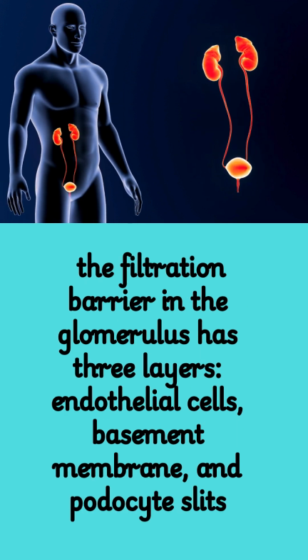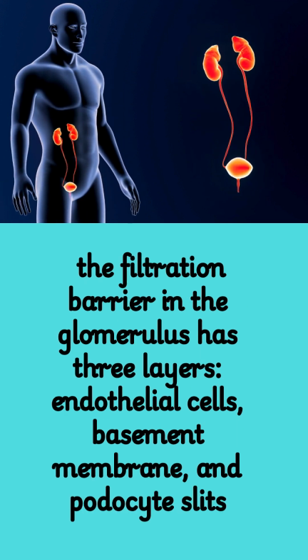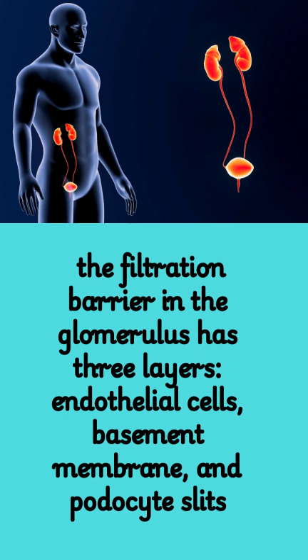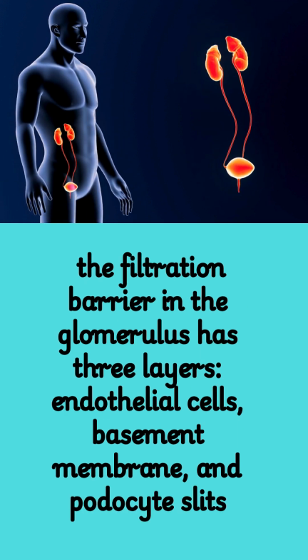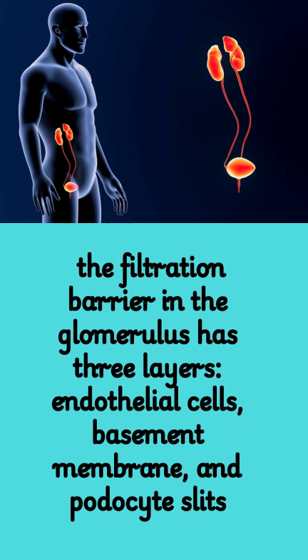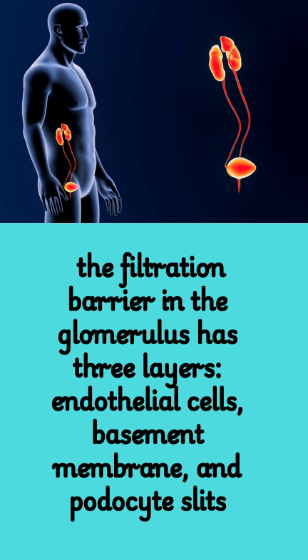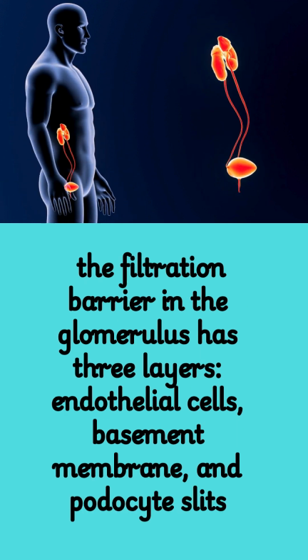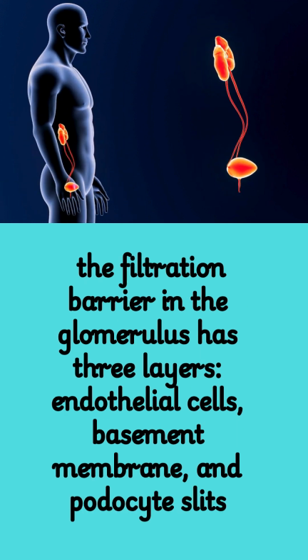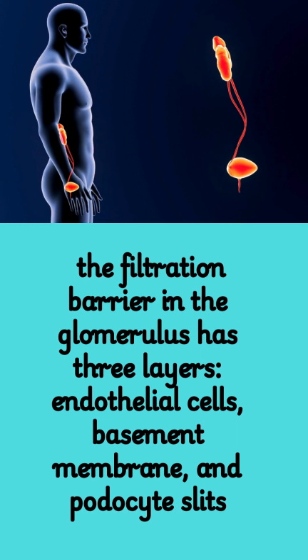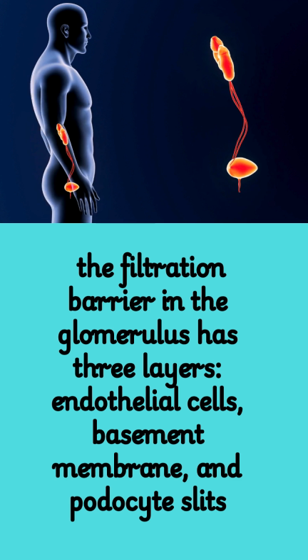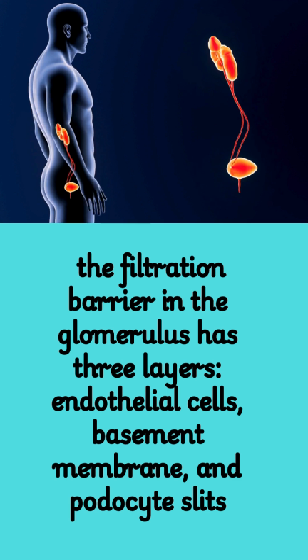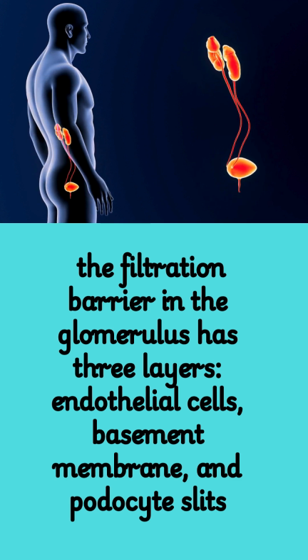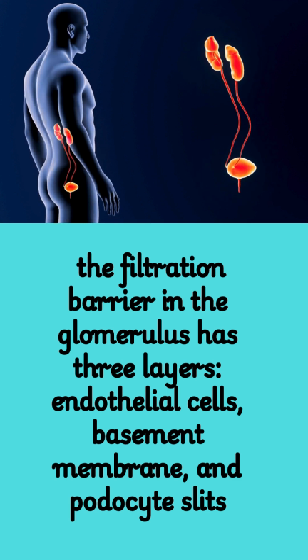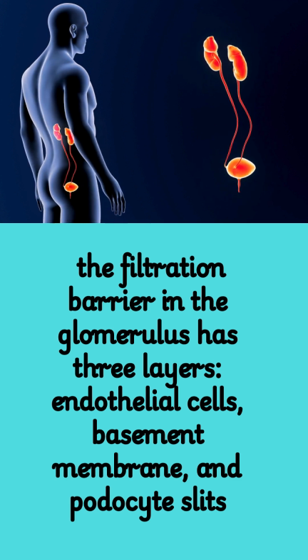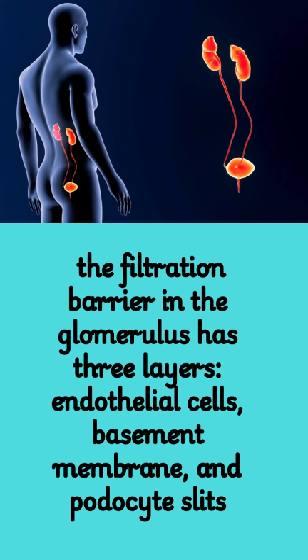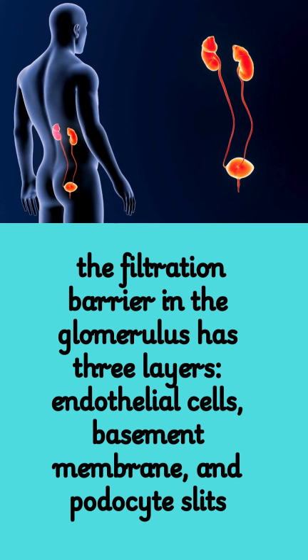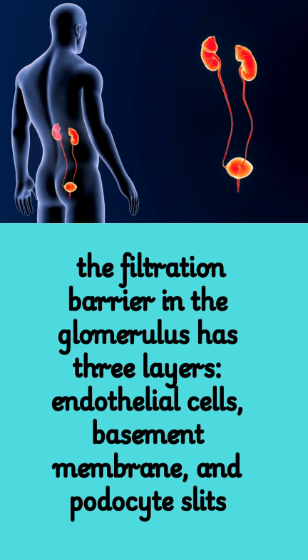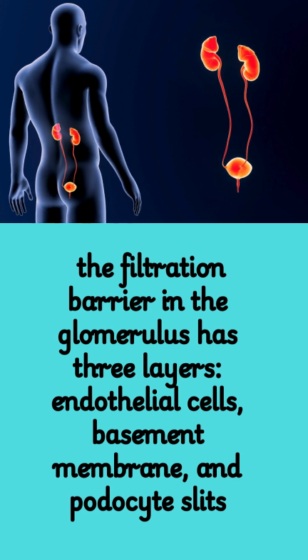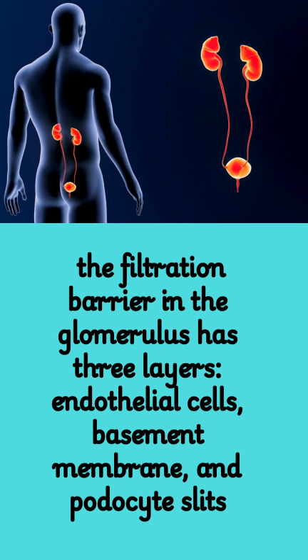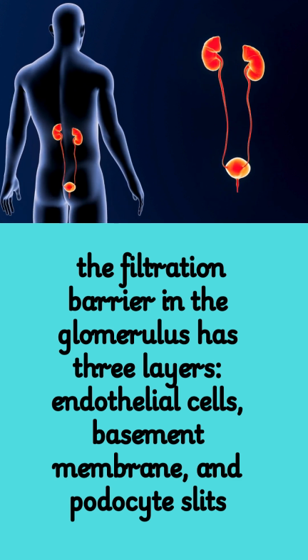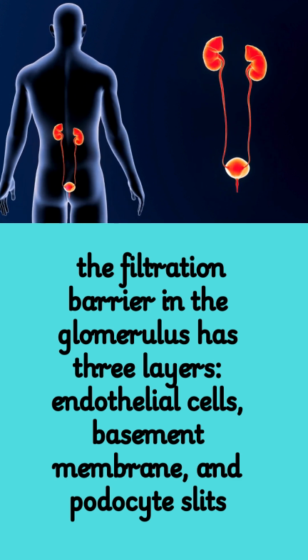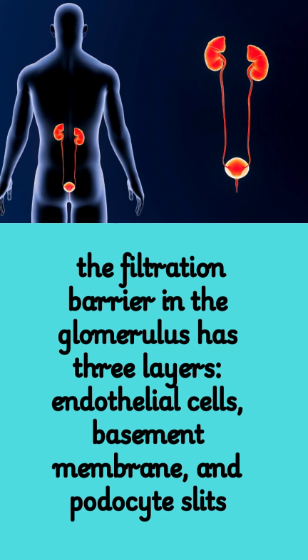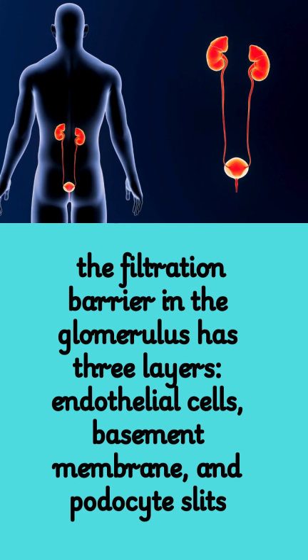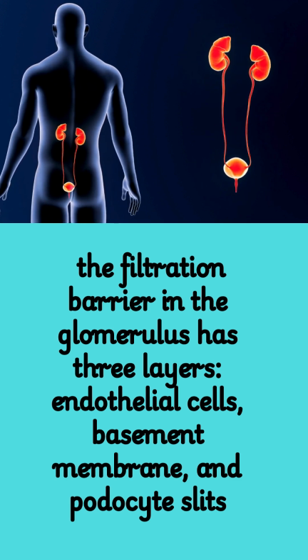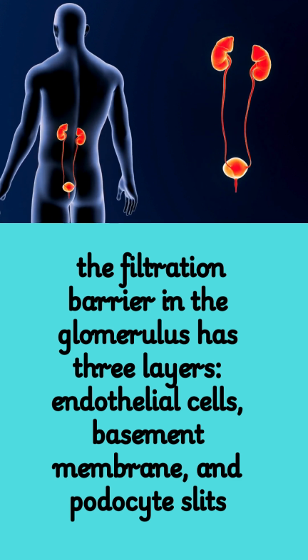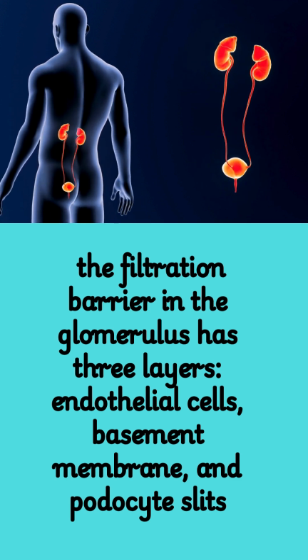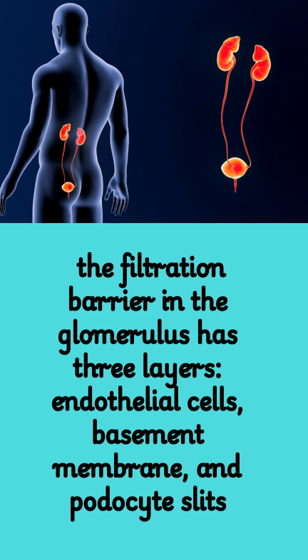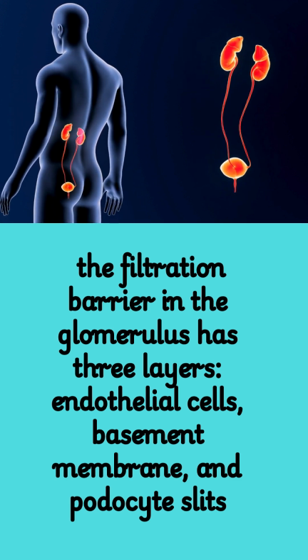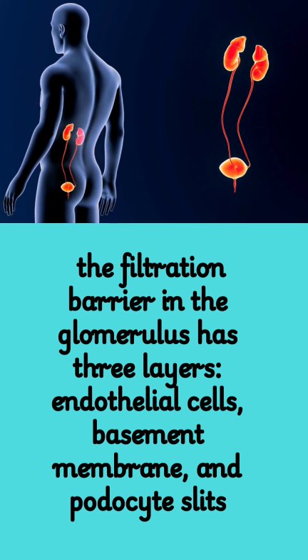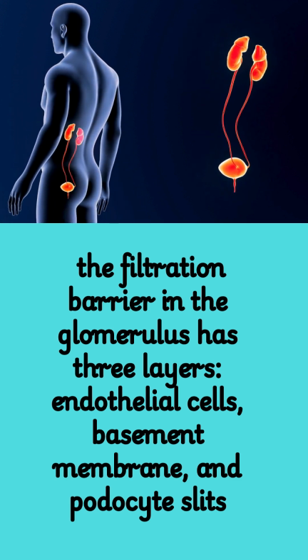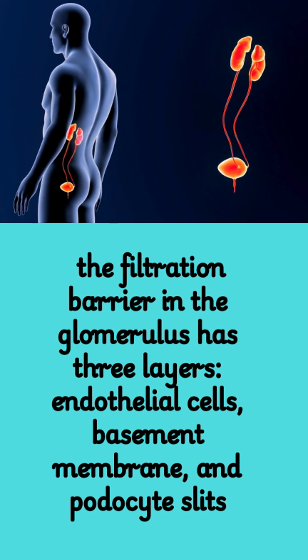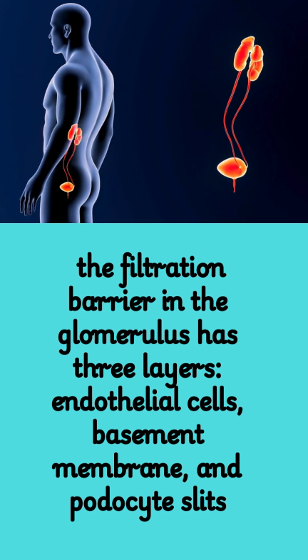Fact 4: The filtration barrier in the glomerulus has three layers: endothelial cells, basement membrane, and podocyte slits.